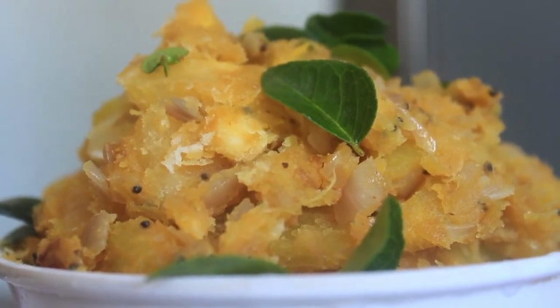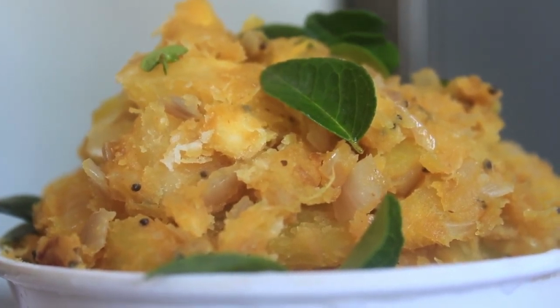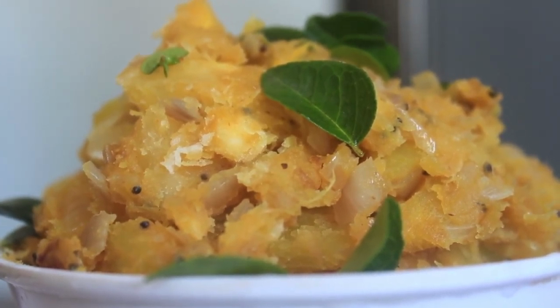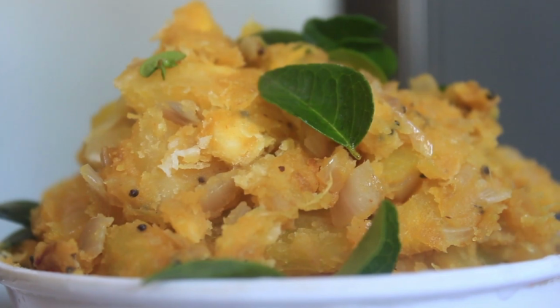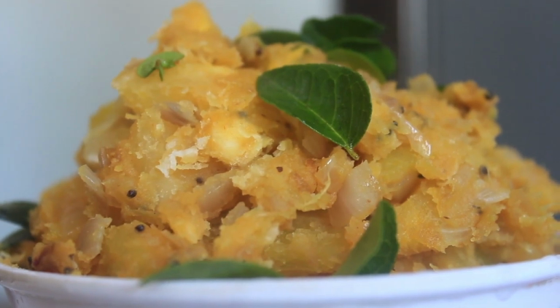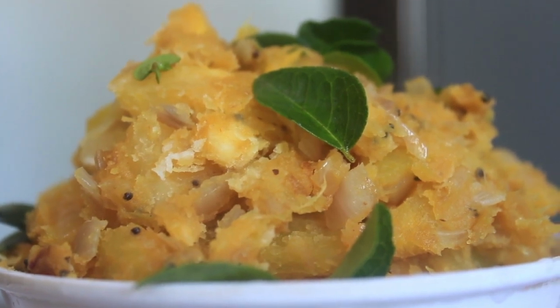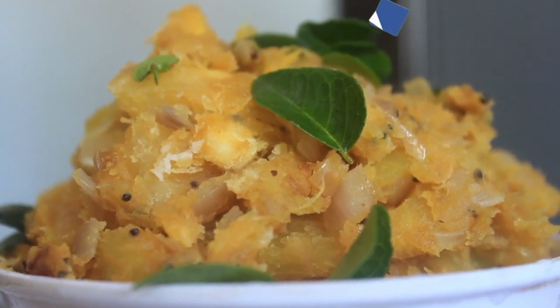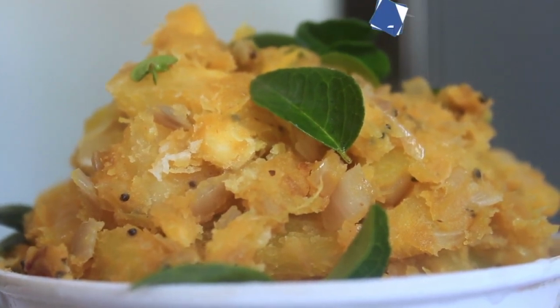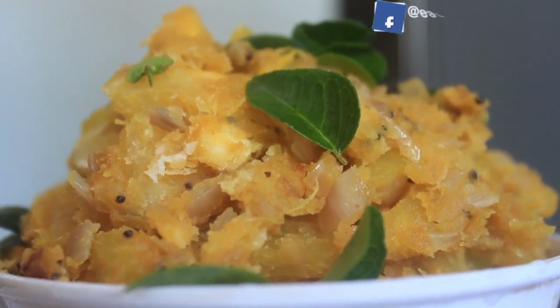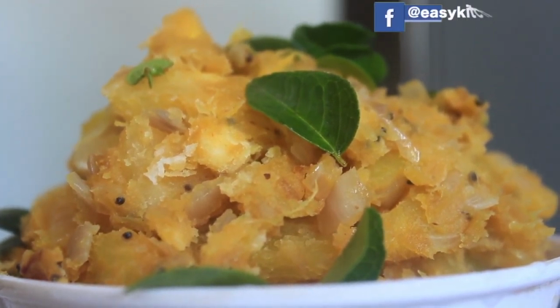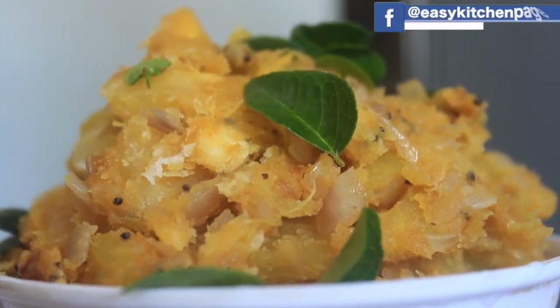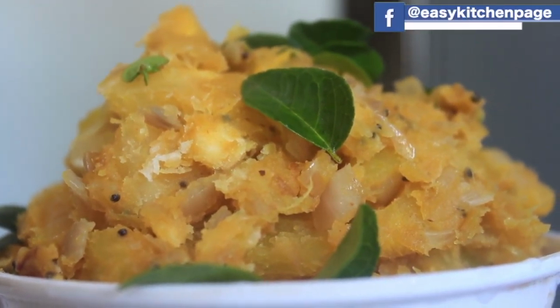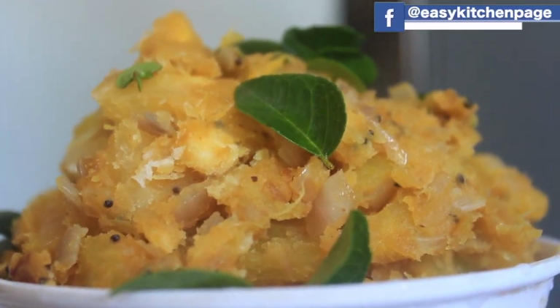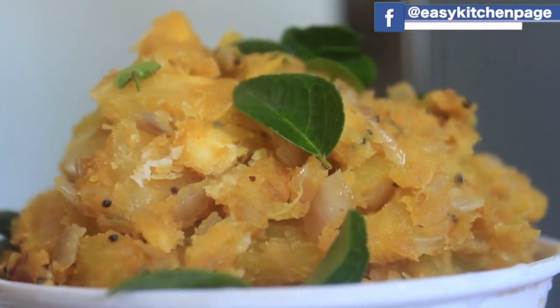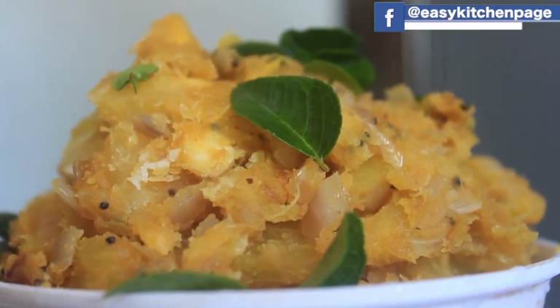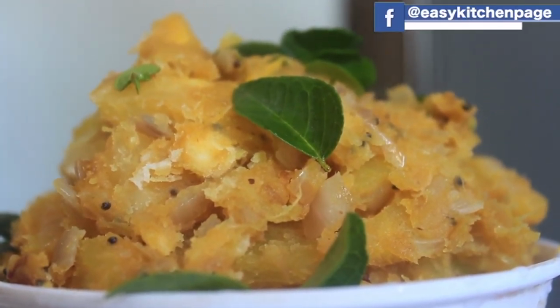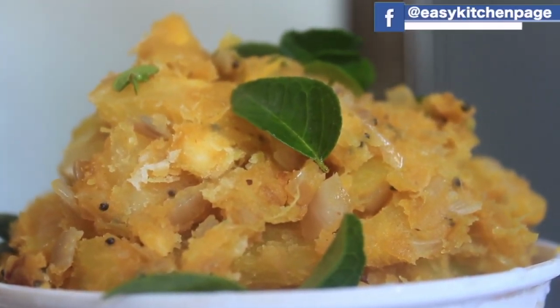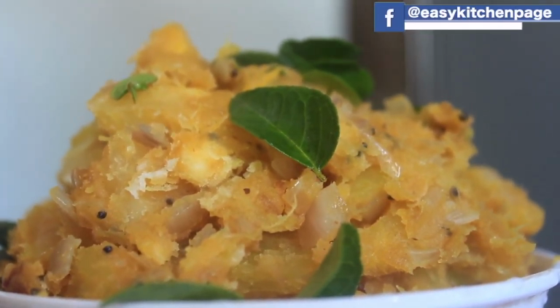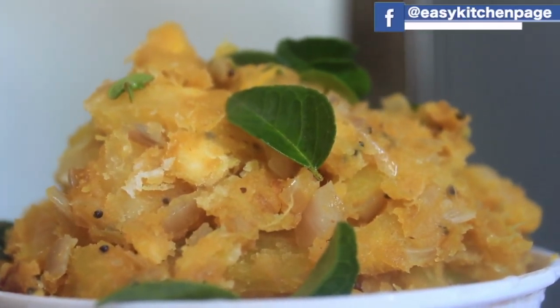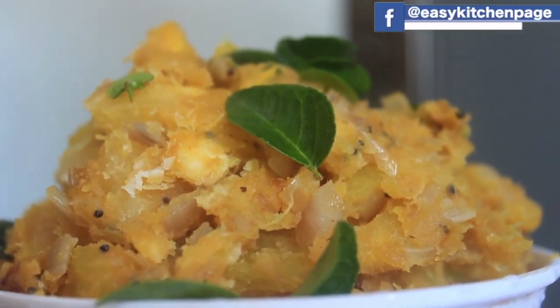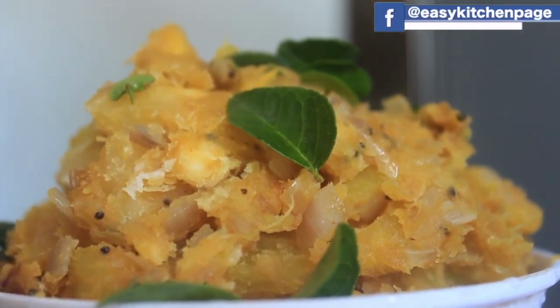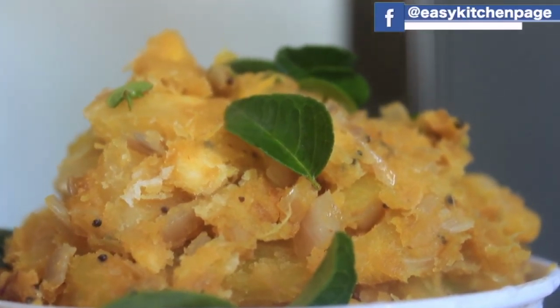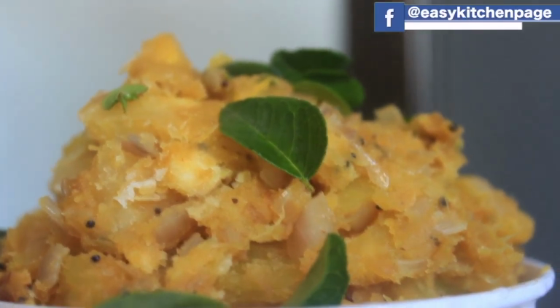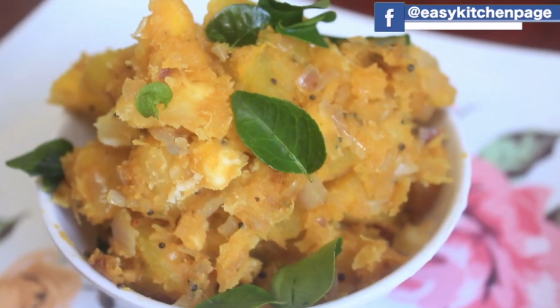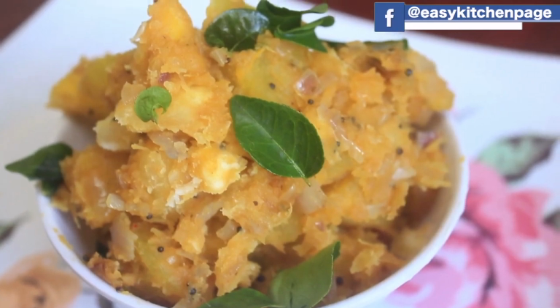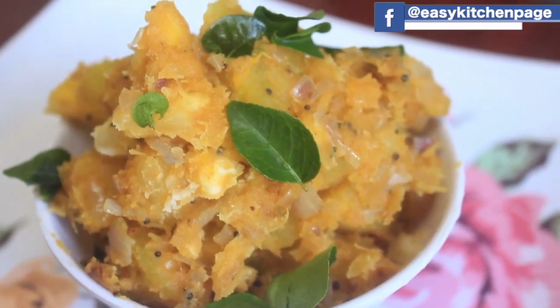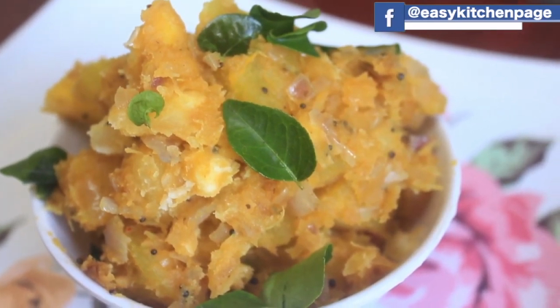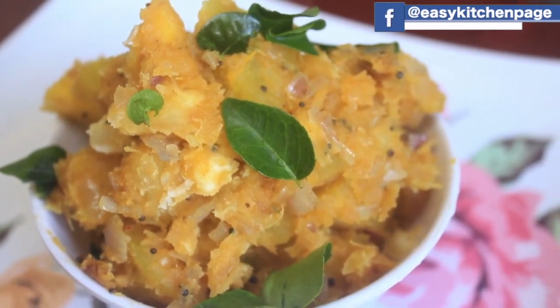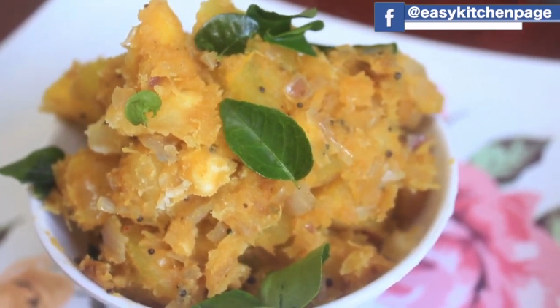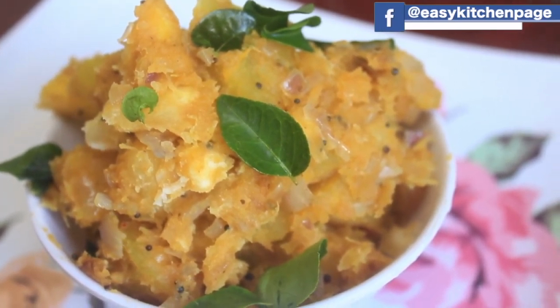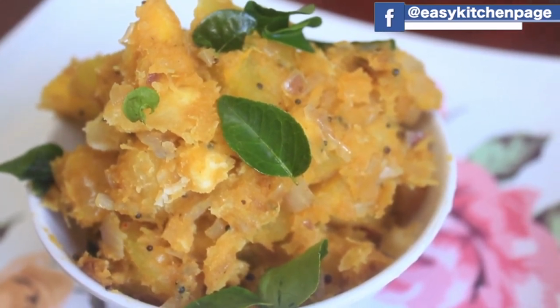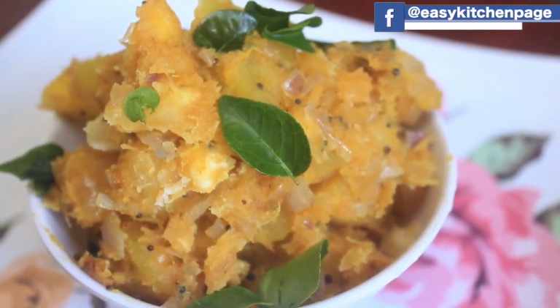Welcome back to AZ Kitchen. In AZ Kitchen, we will see an evening snack for all of the vegetables.